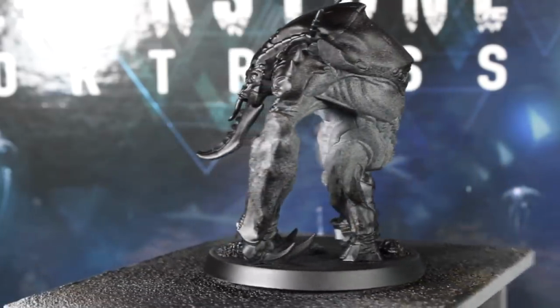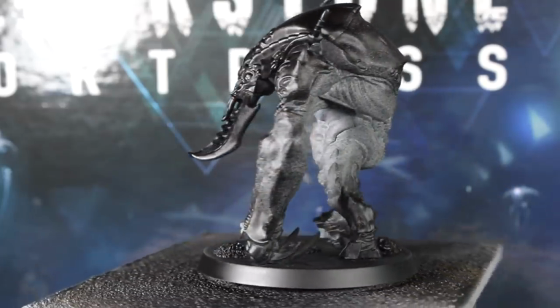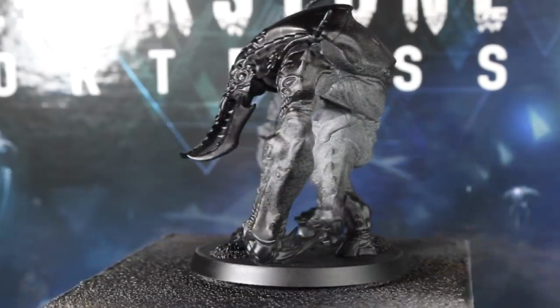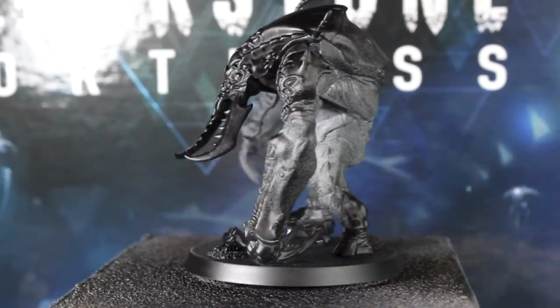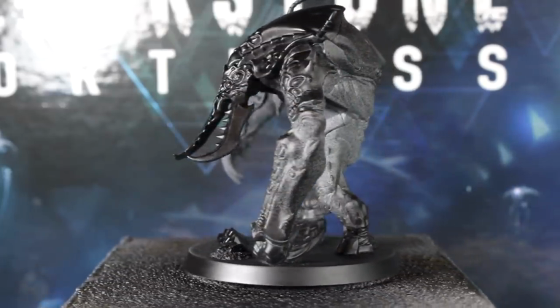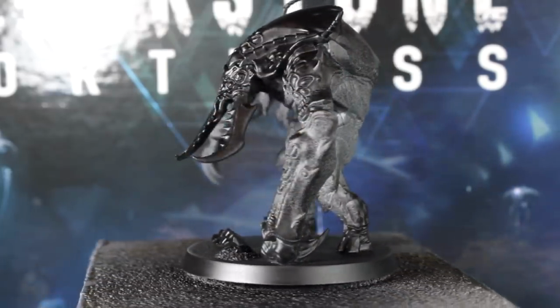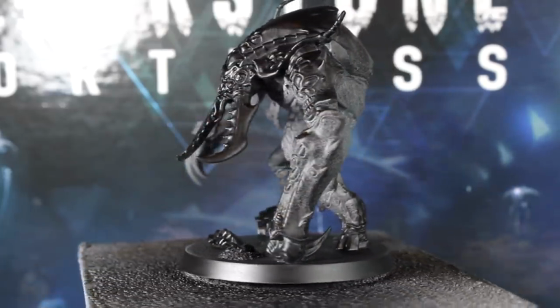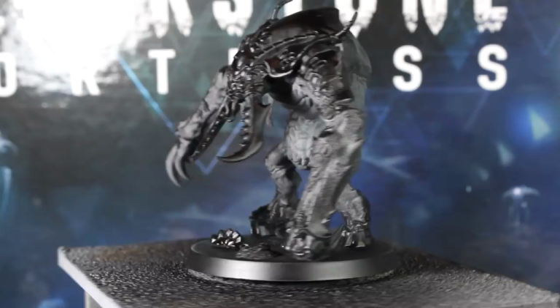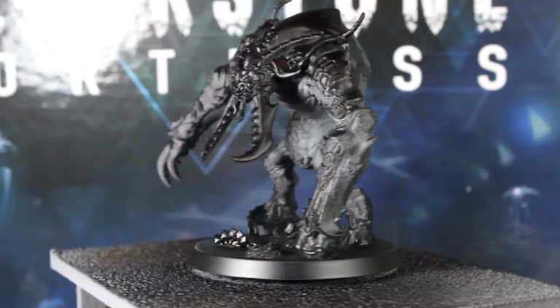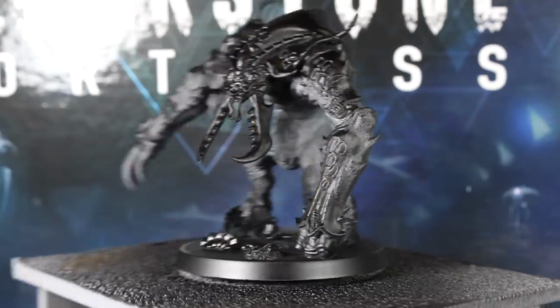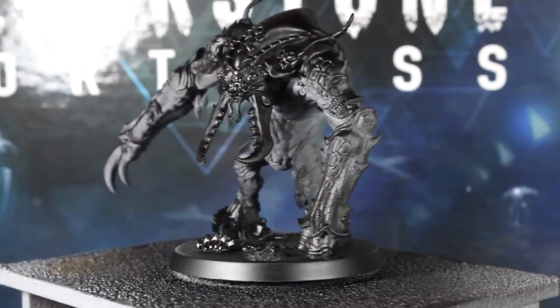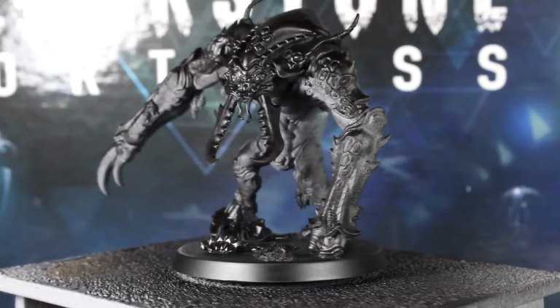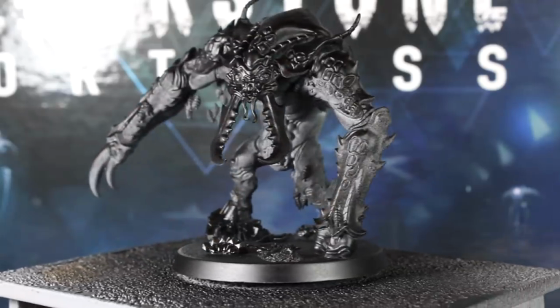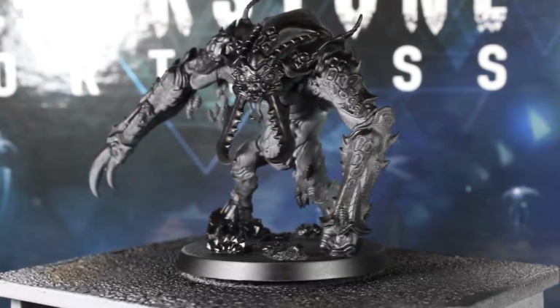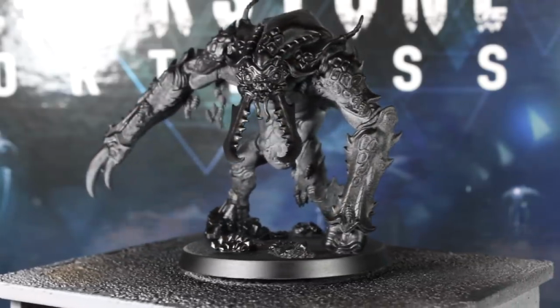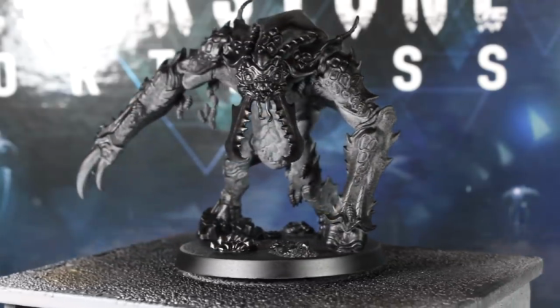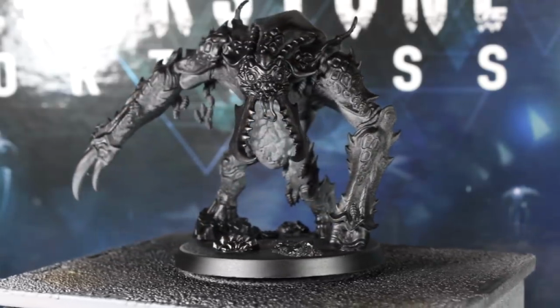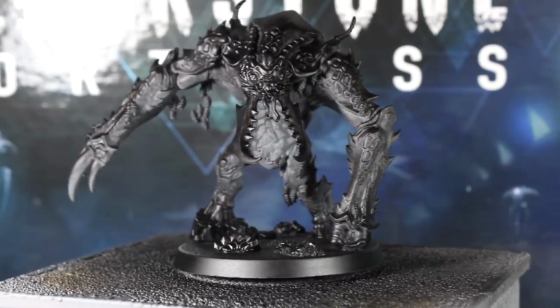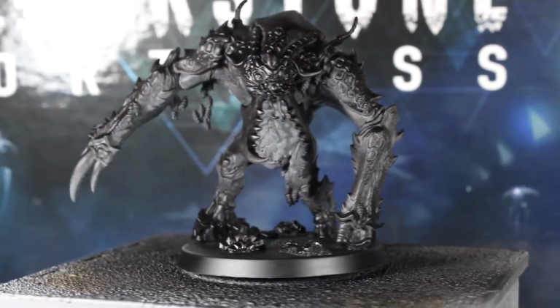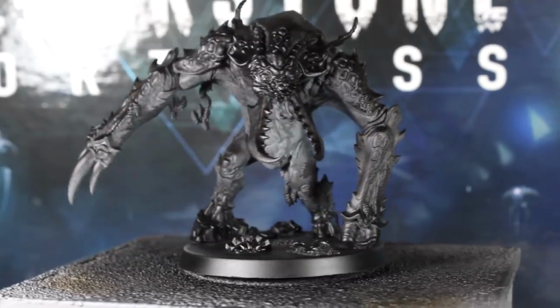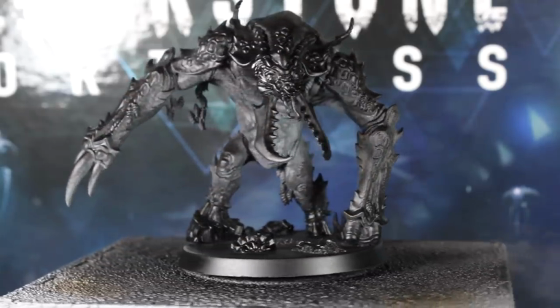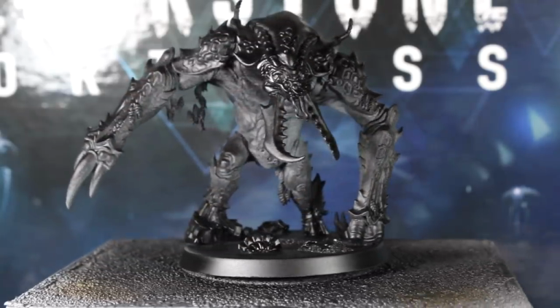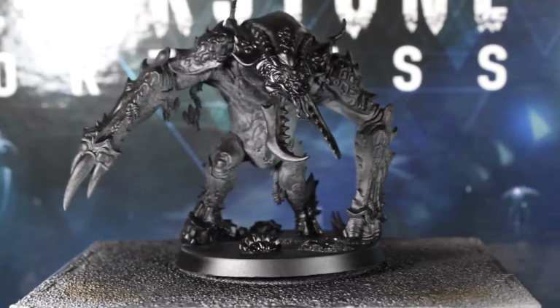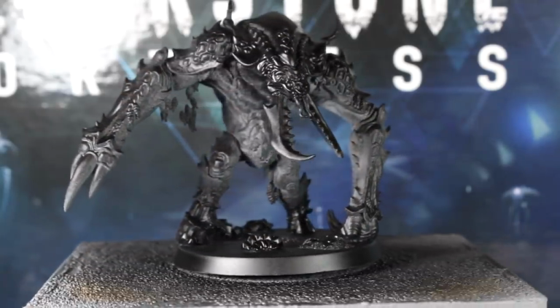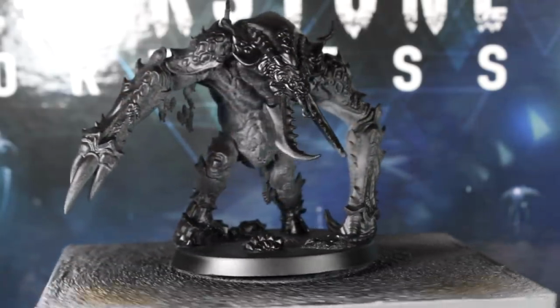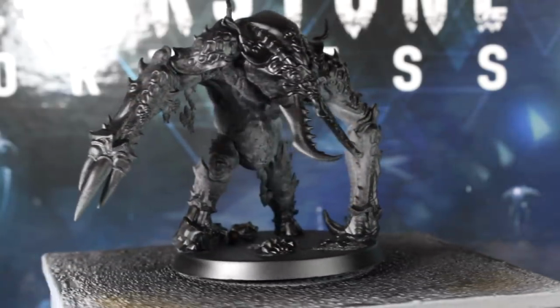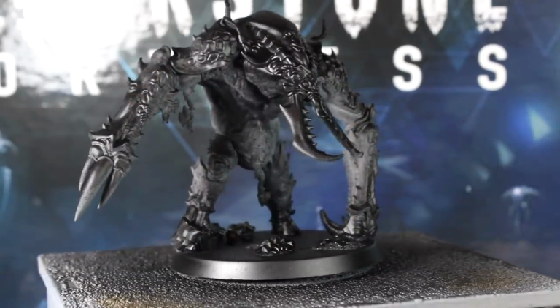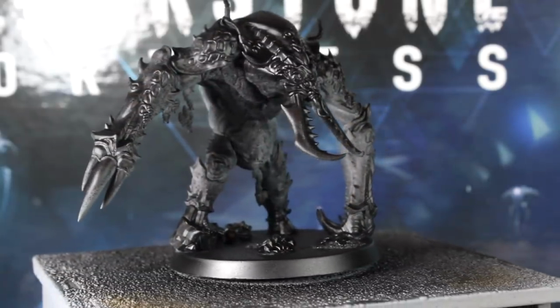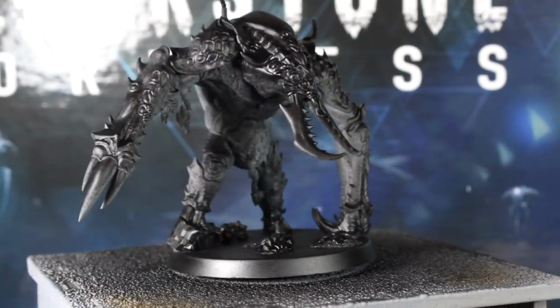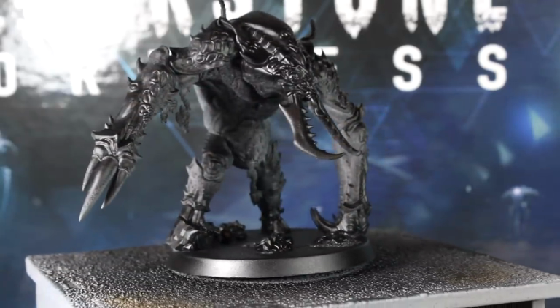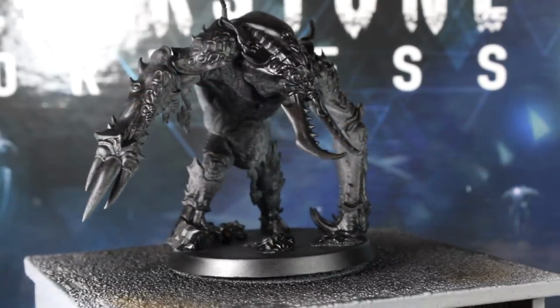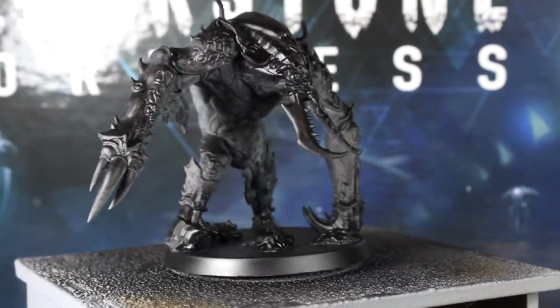I then switched to black spray from a rattle can and sprayed carefully from above, trying to catch the armor plates, head, claws, and the base. I left the flesh with as much grey as I could to help with our lighter tones later.